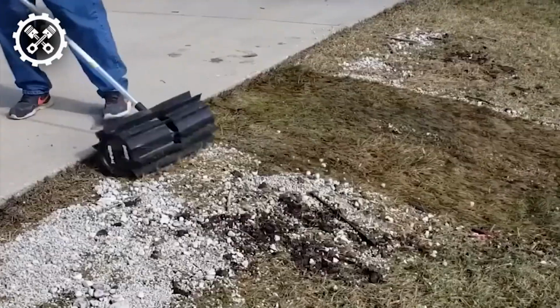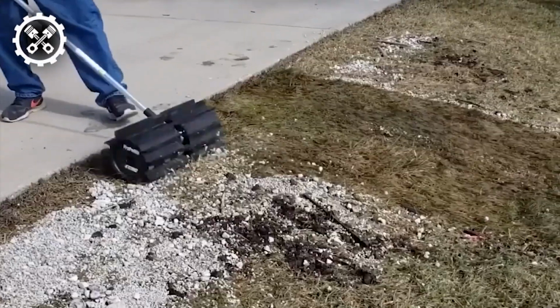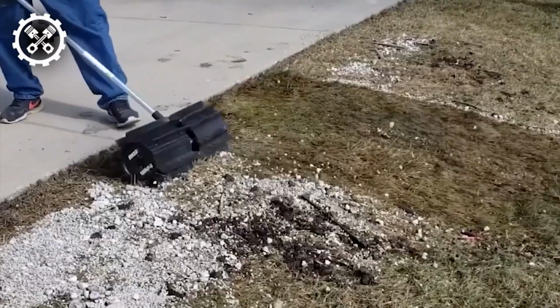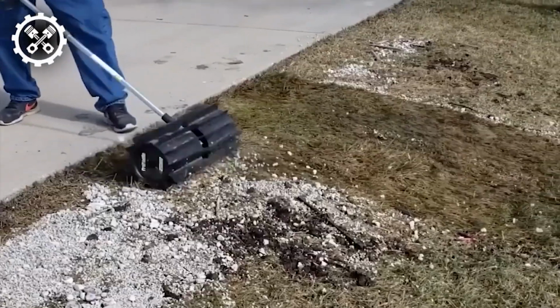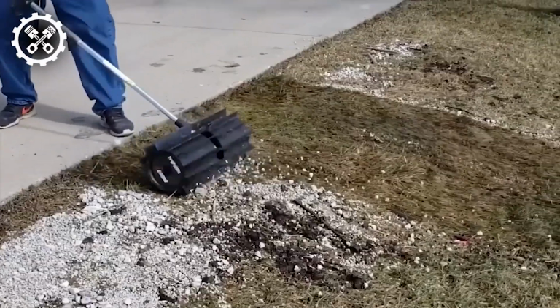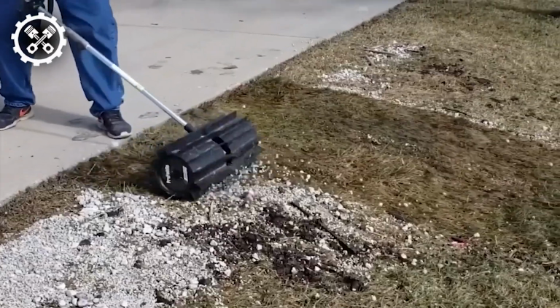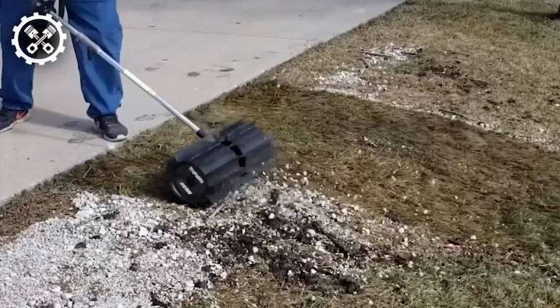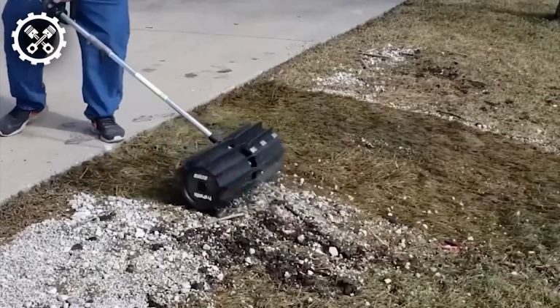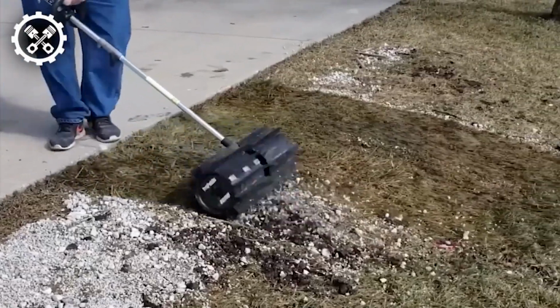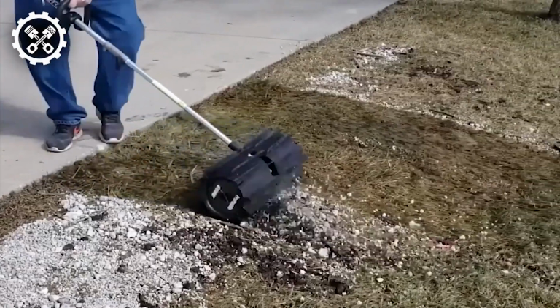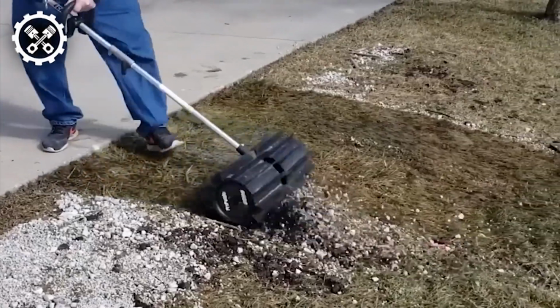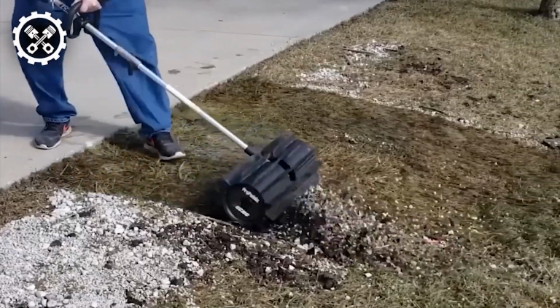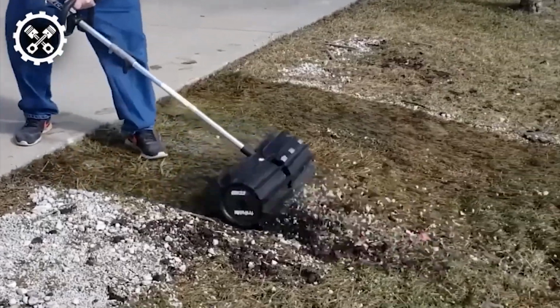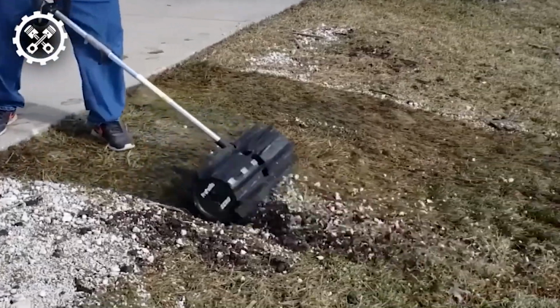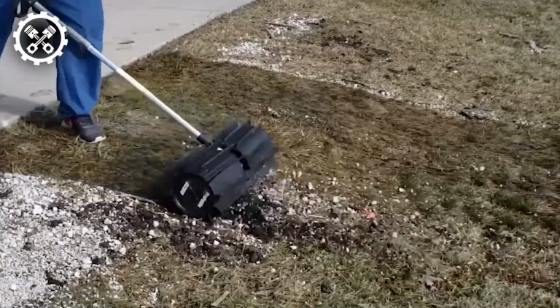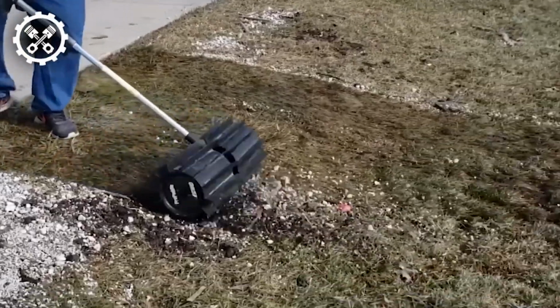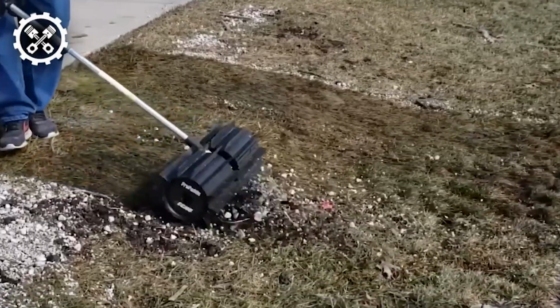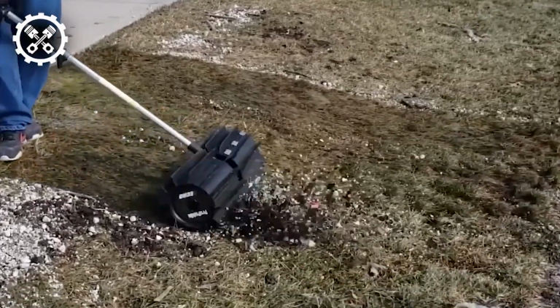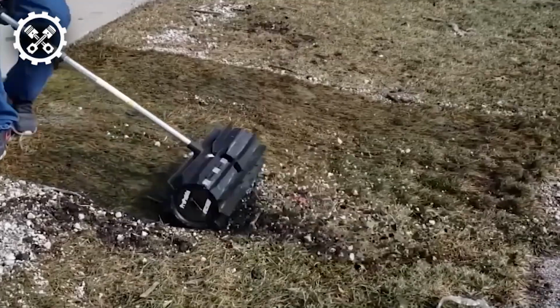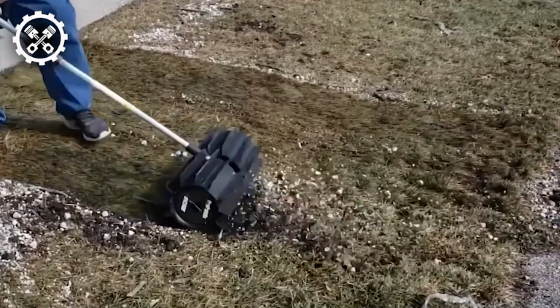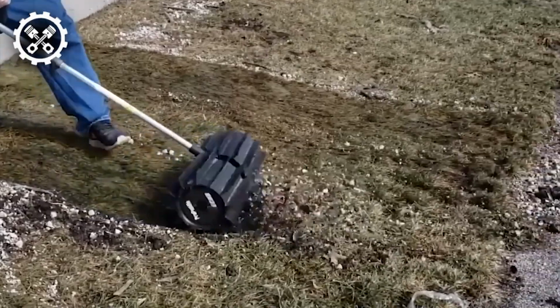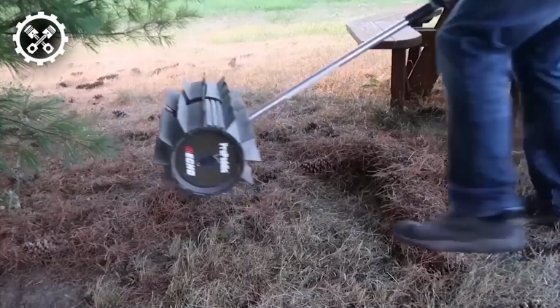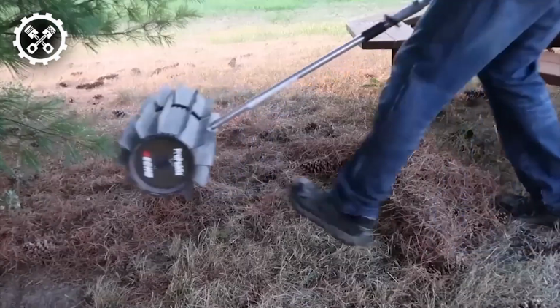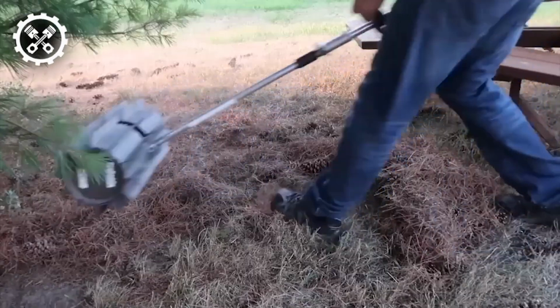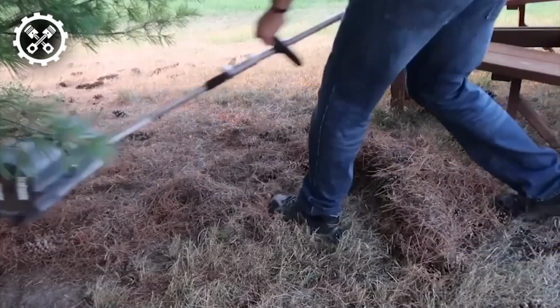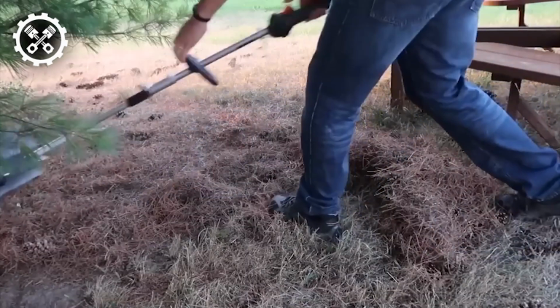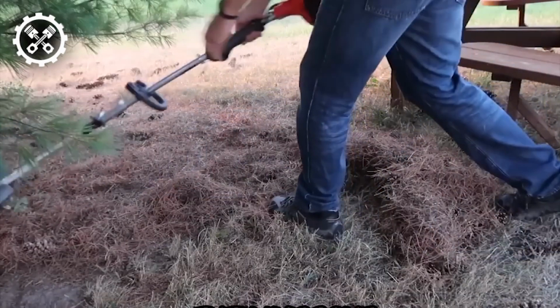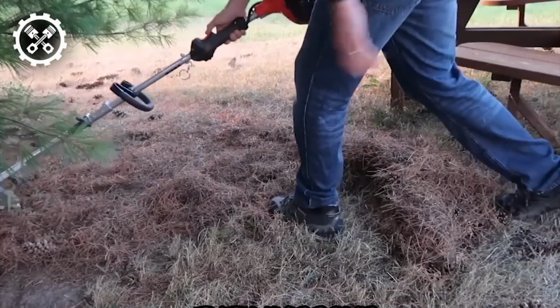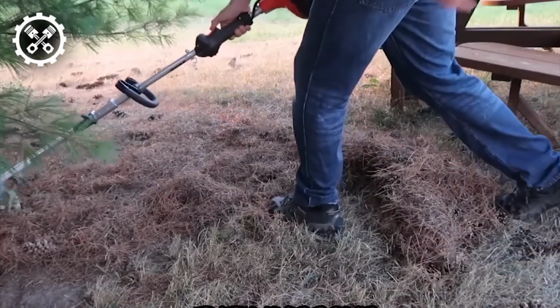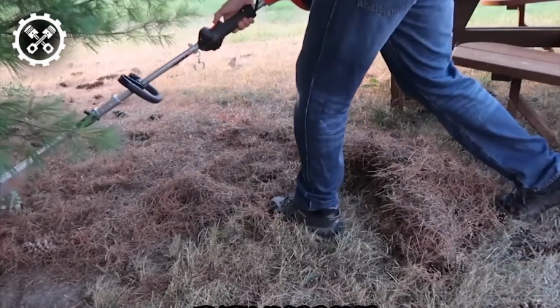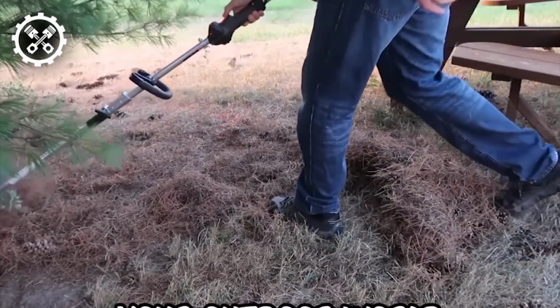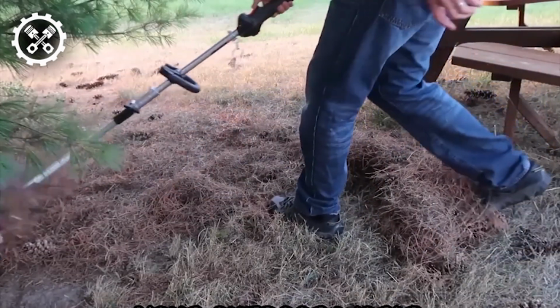Undoubtedly, this attachment proves to be an invaluable asset, facilitating swift and efficient cleaning operations.